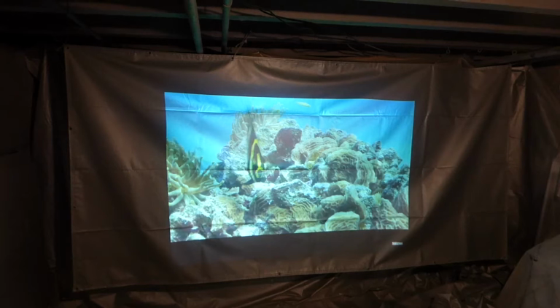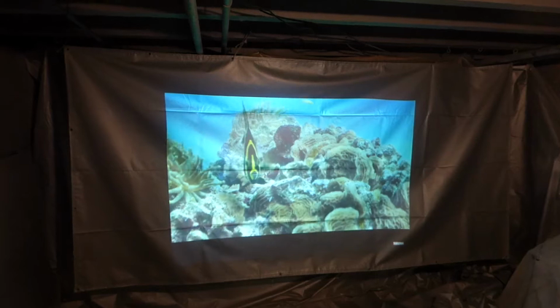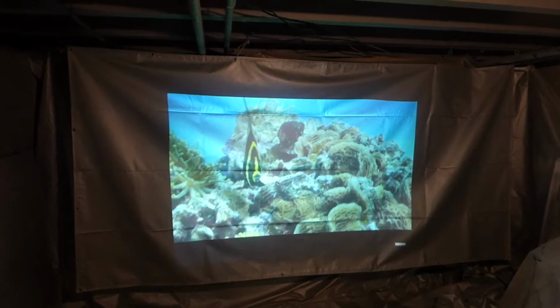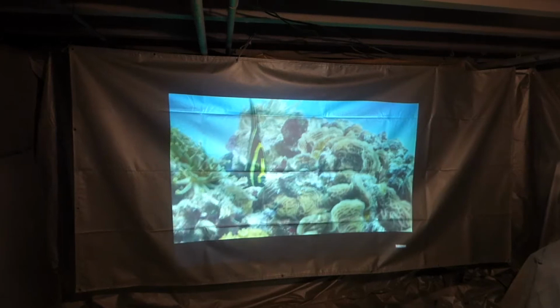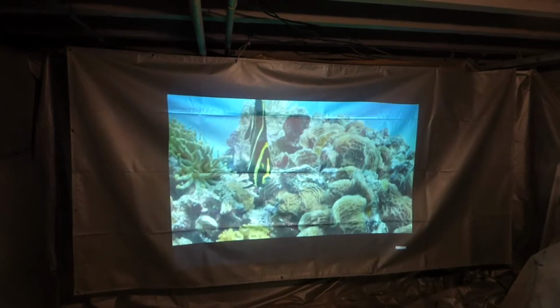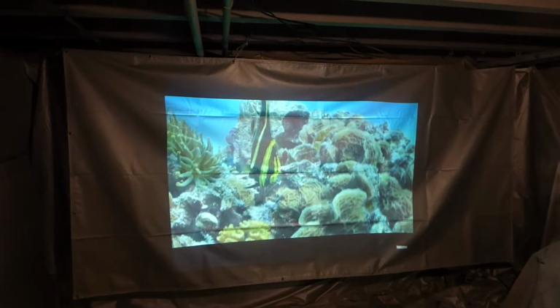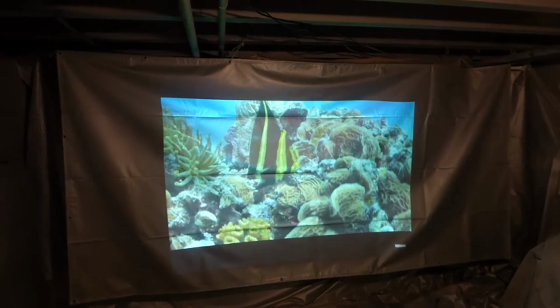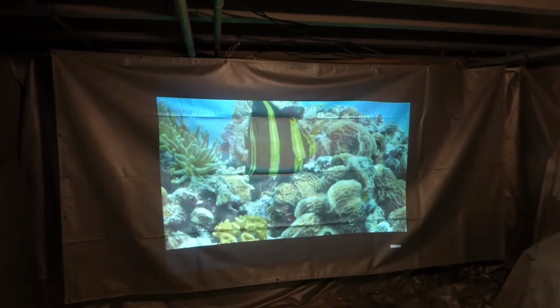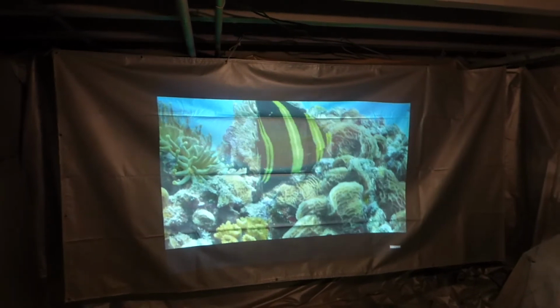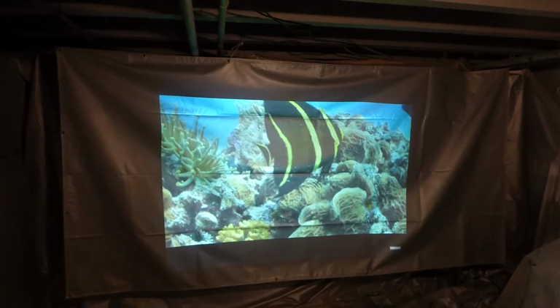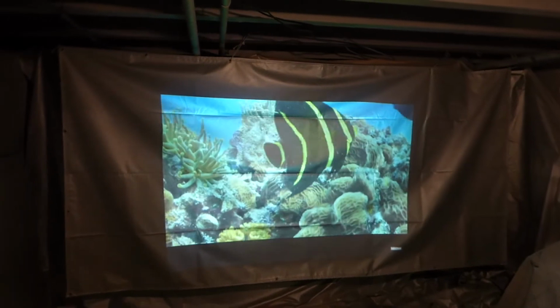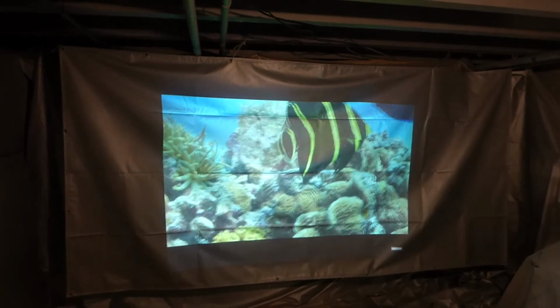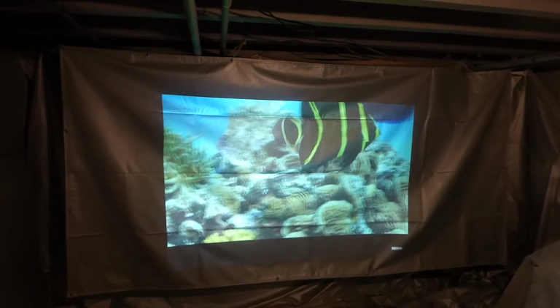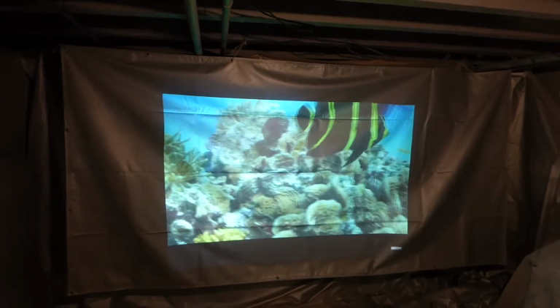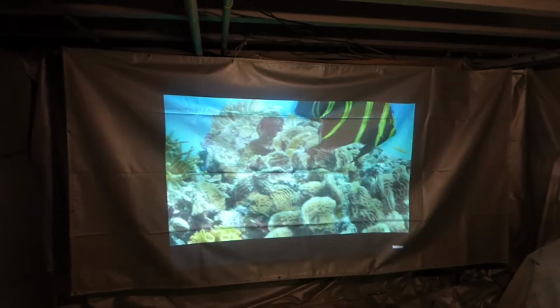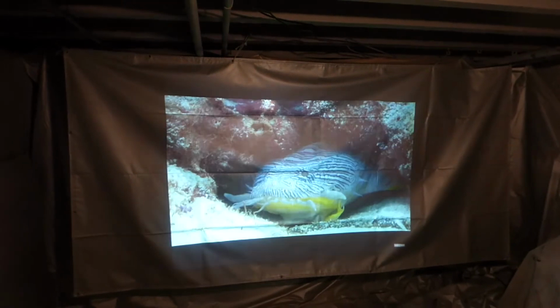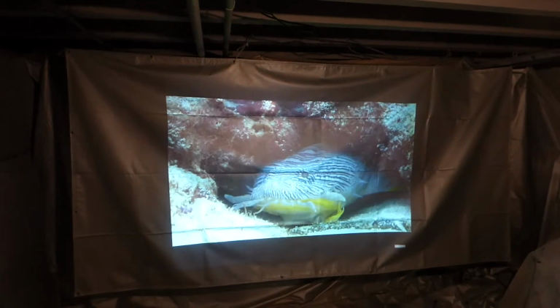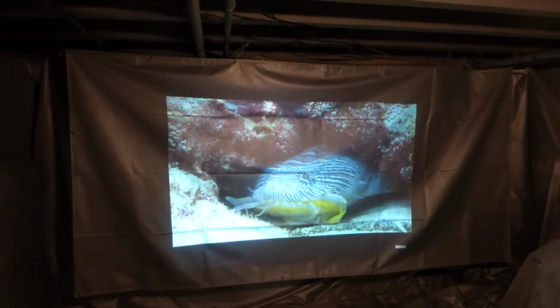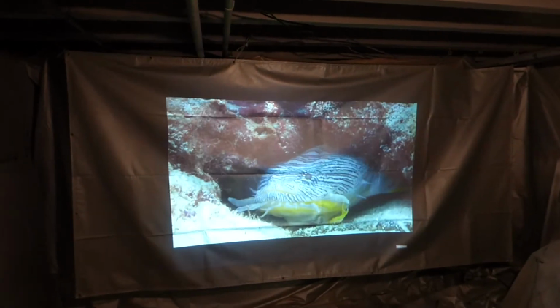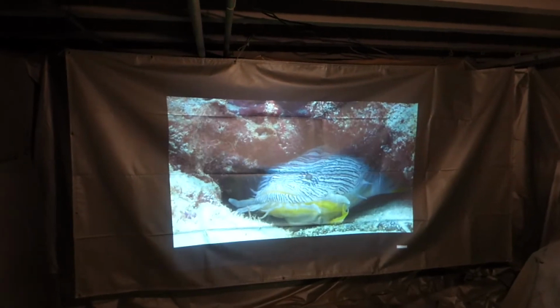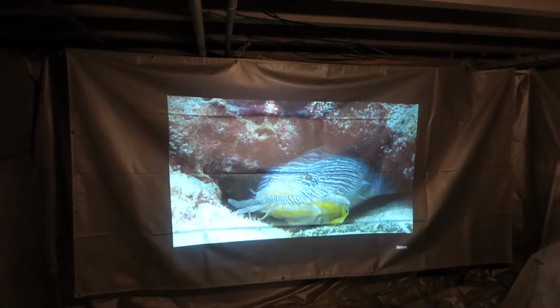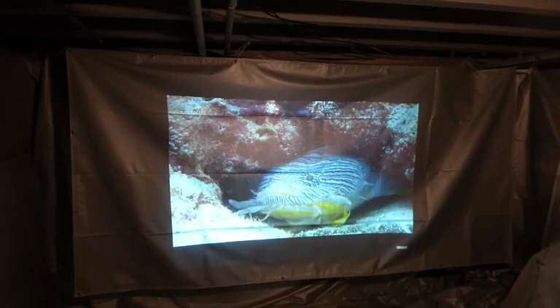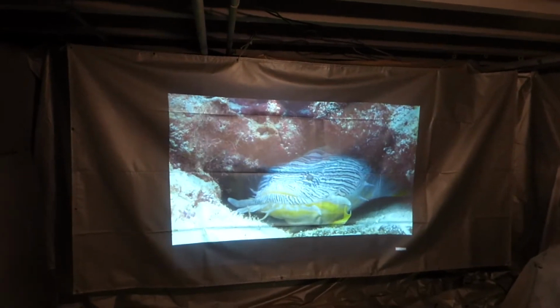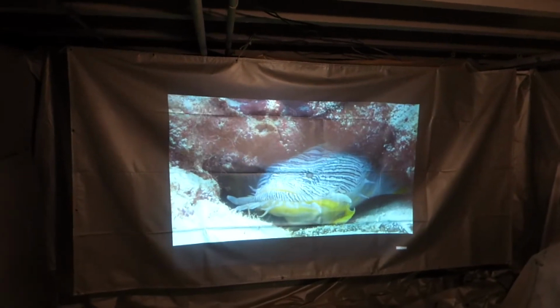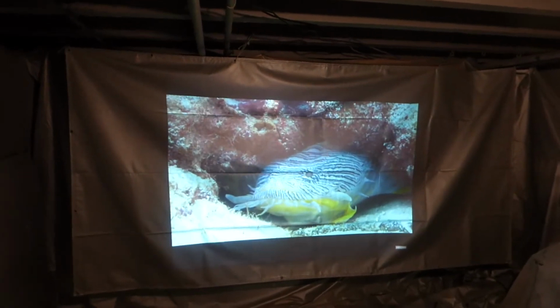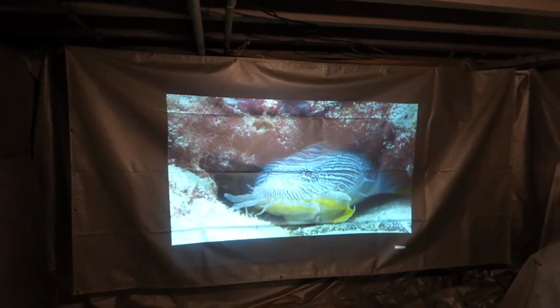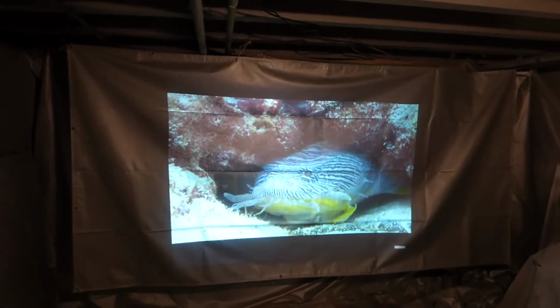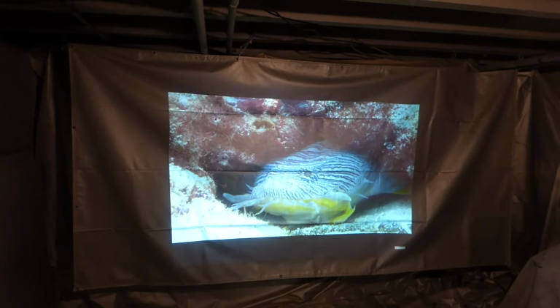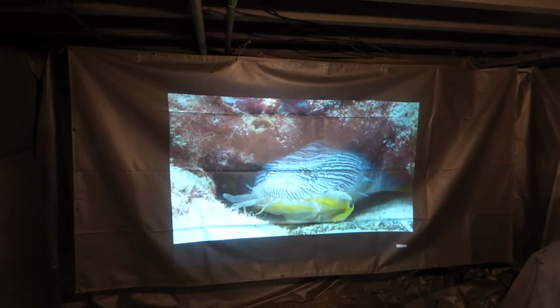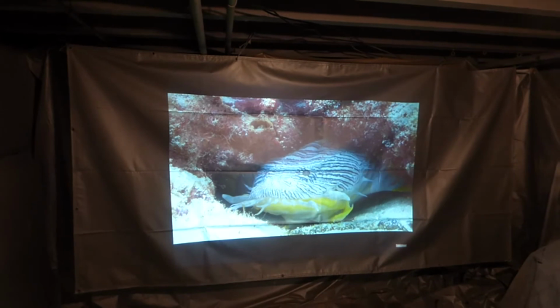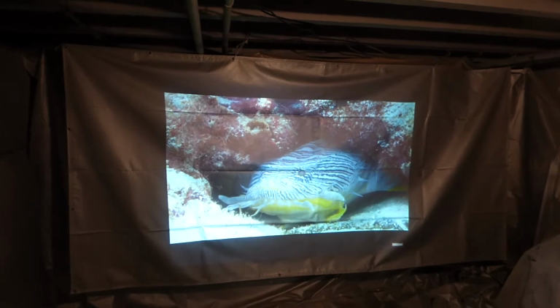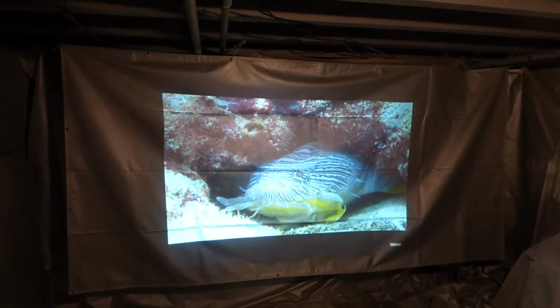How are you guys doing out there? My name is Kenneth Bird. I'm the creator of Crystal Edge Technology Projector Screens using Smart Technology Gain.